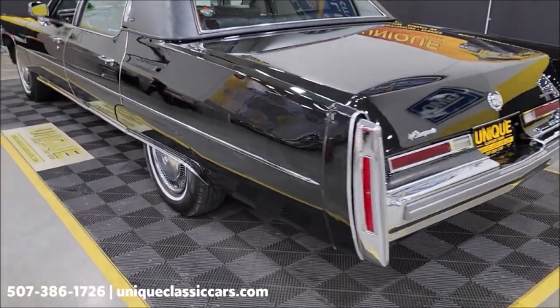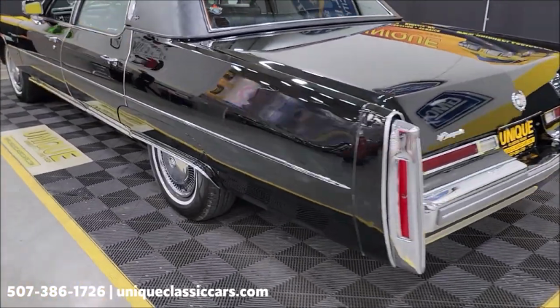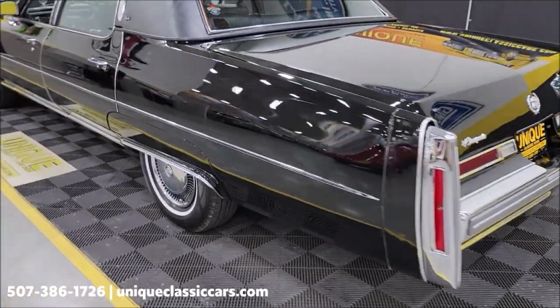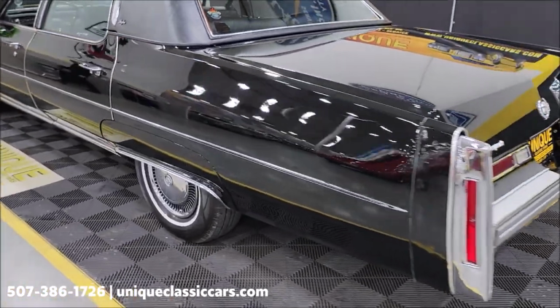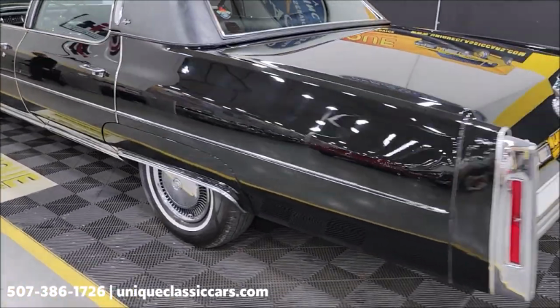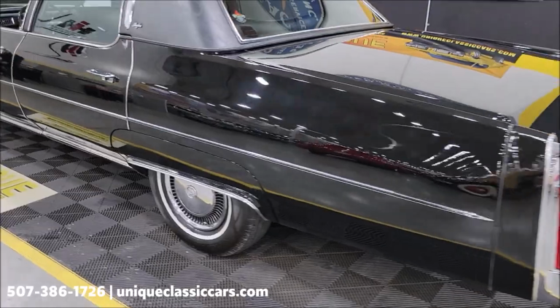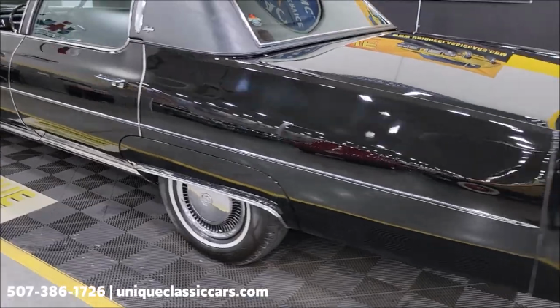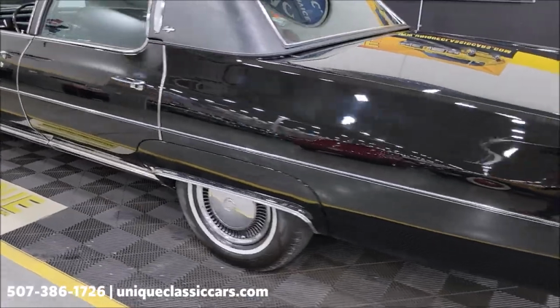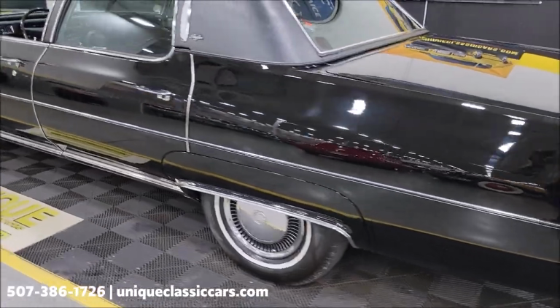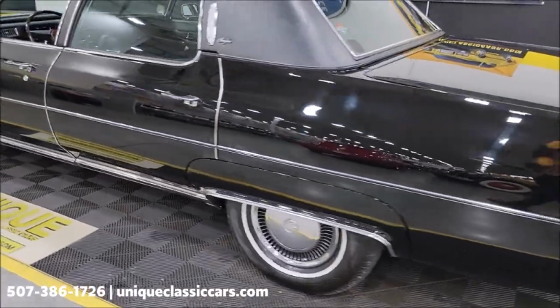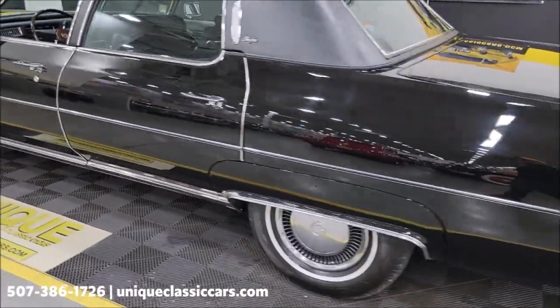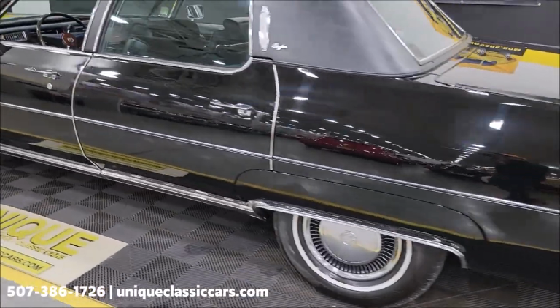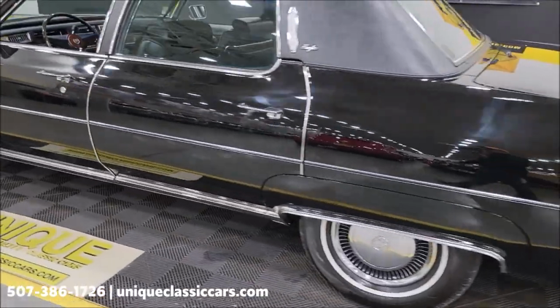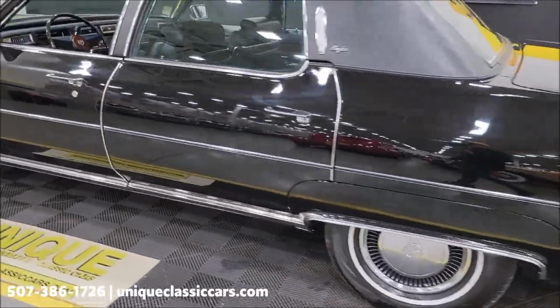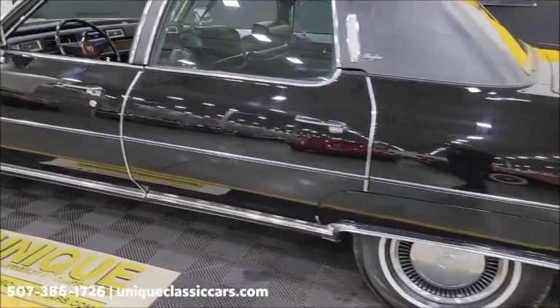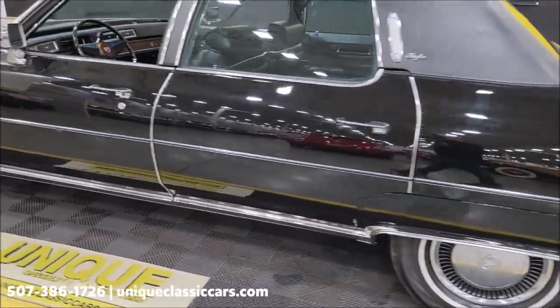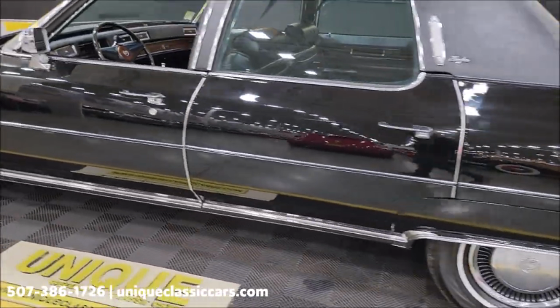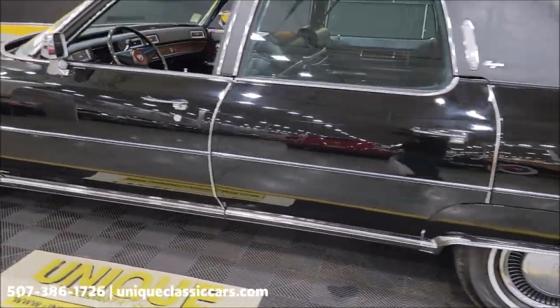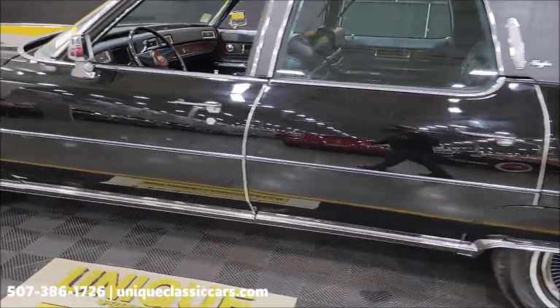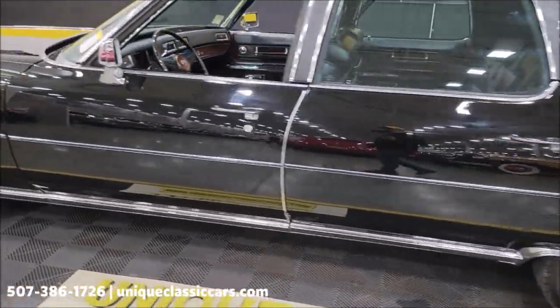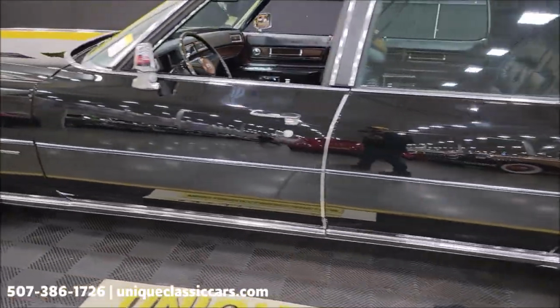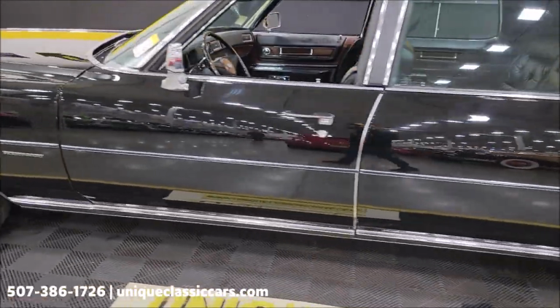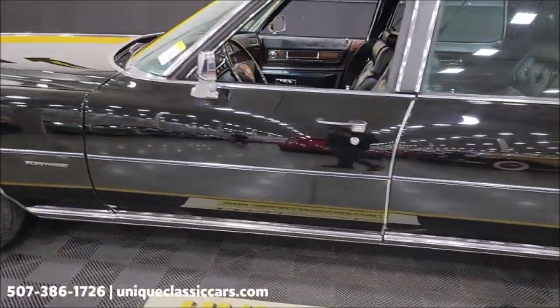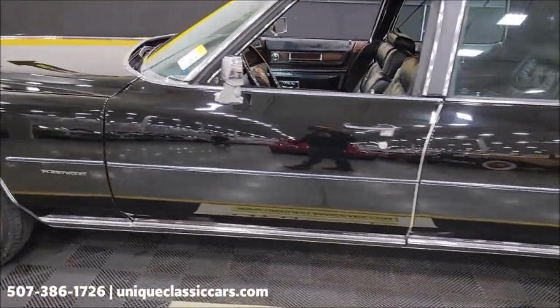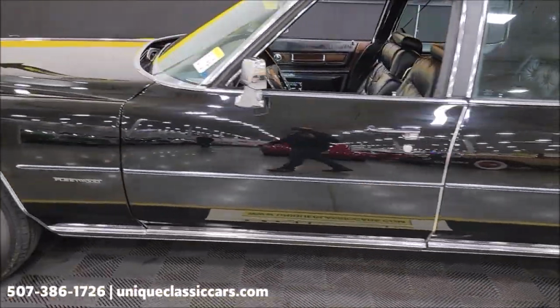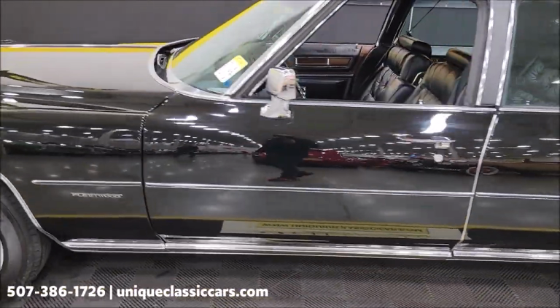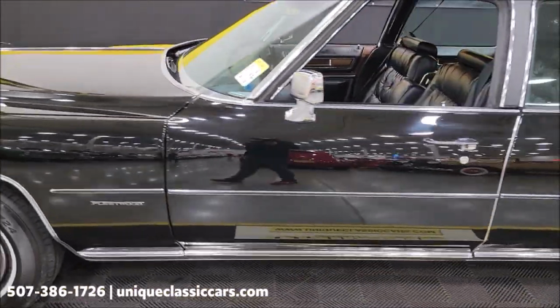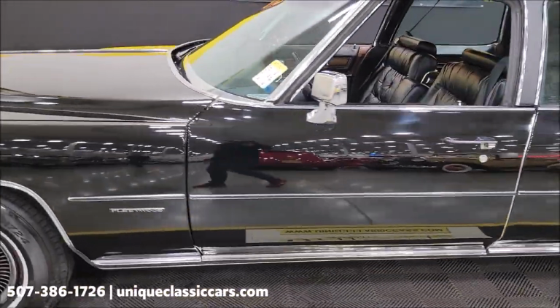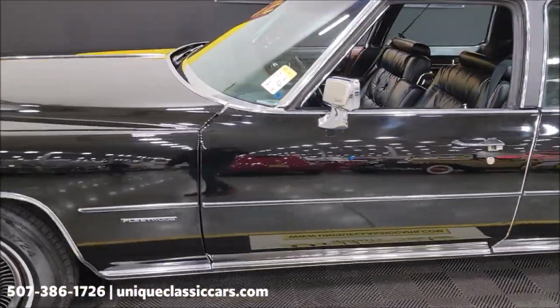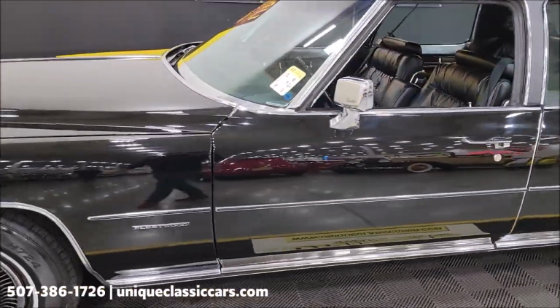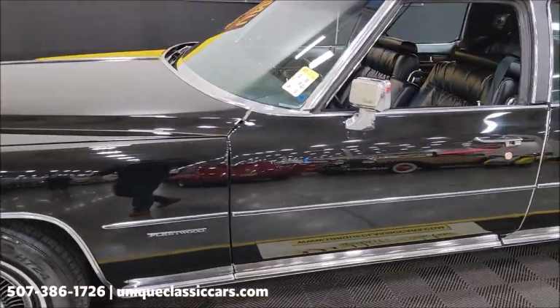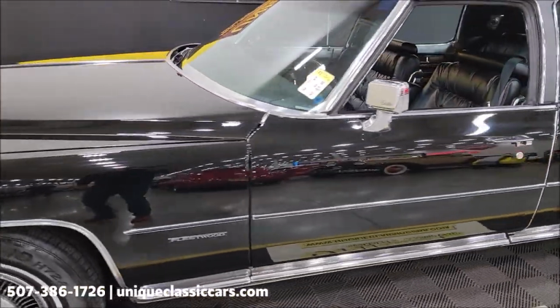I'm going to slip up to the front — I want to show you this engine bay. Check that out, we'll wrap this video up.